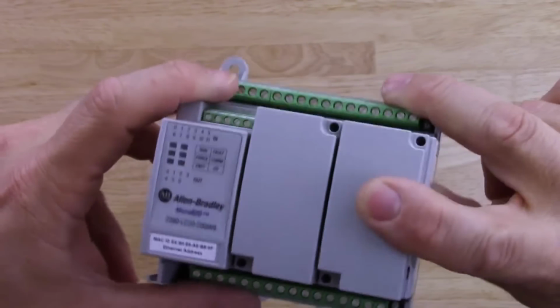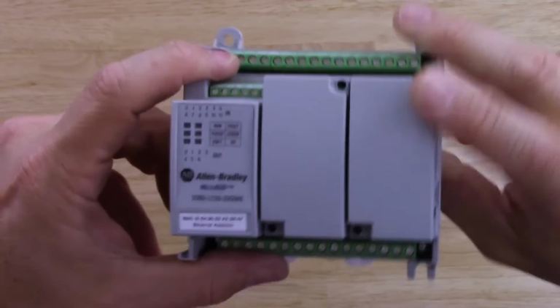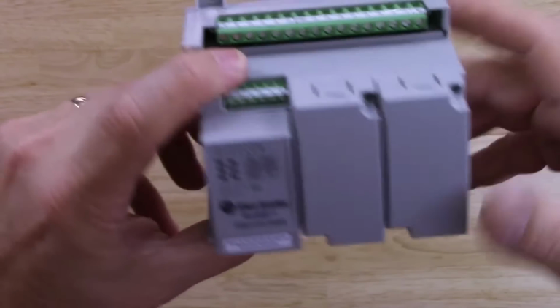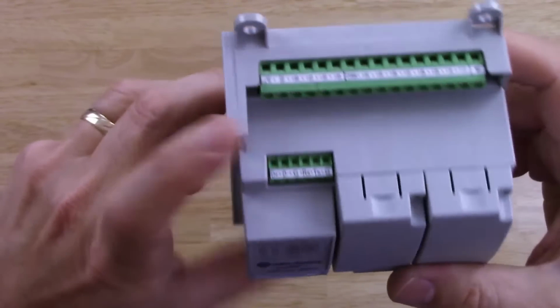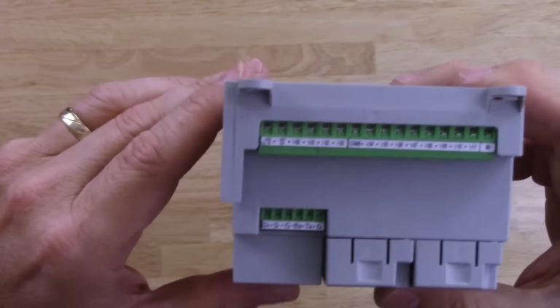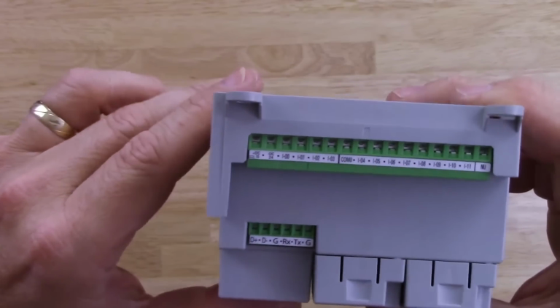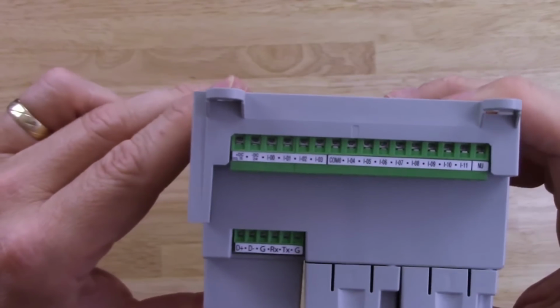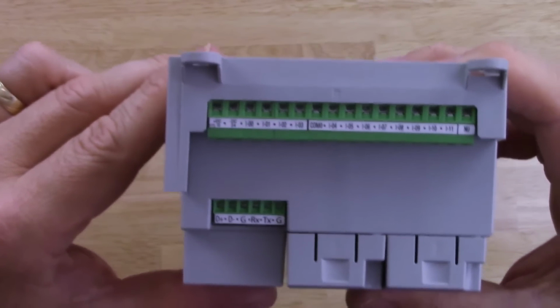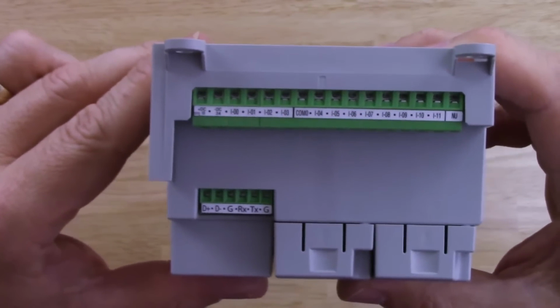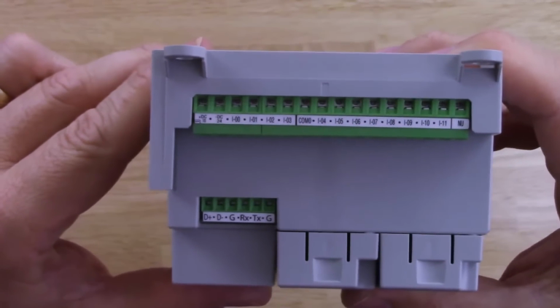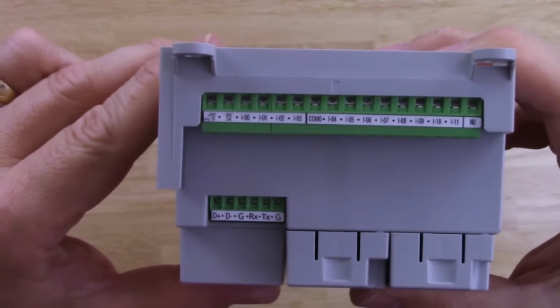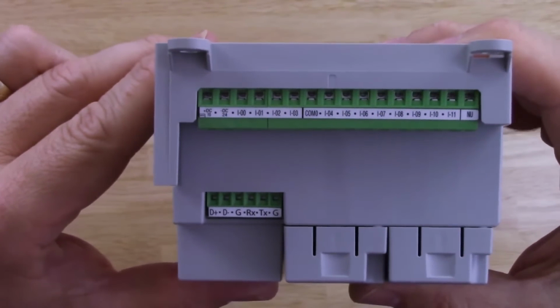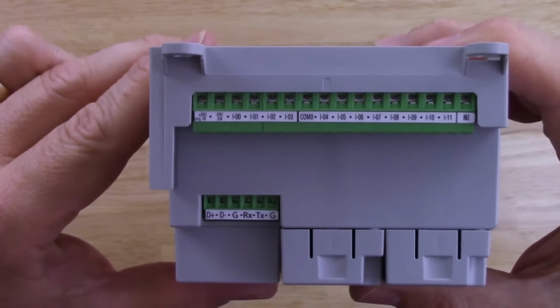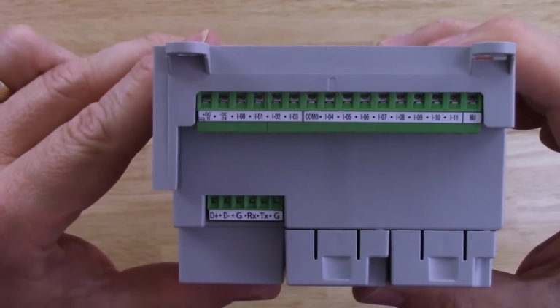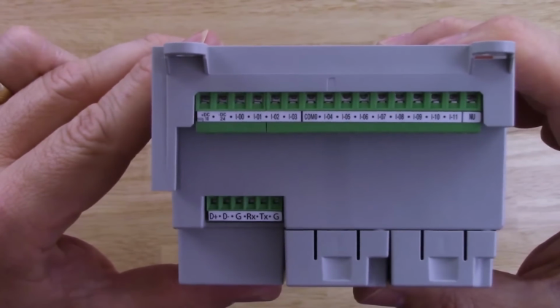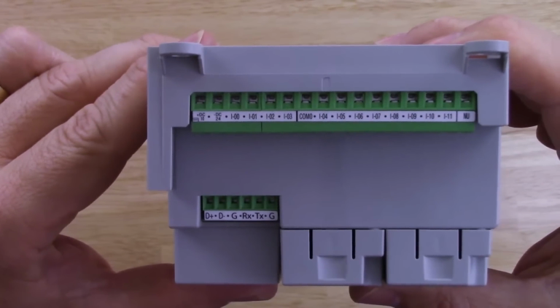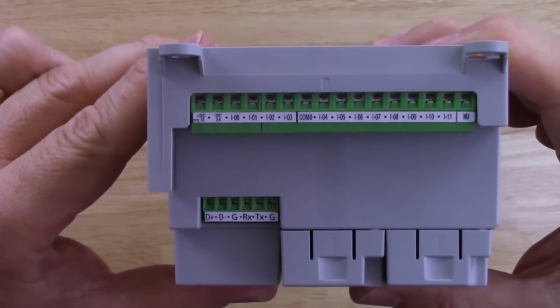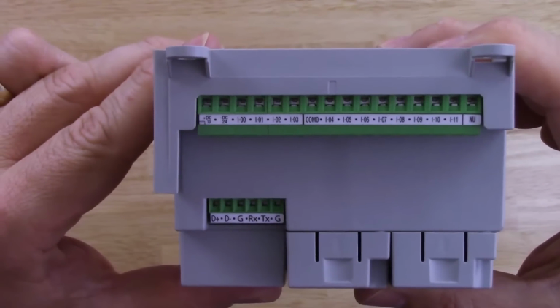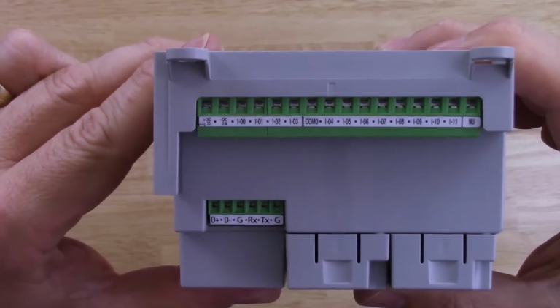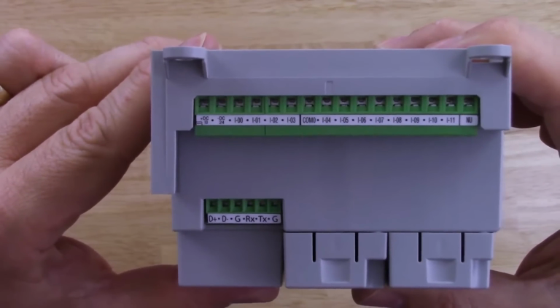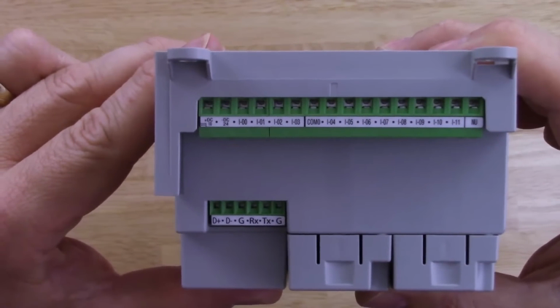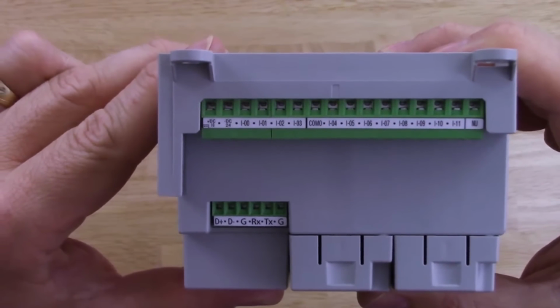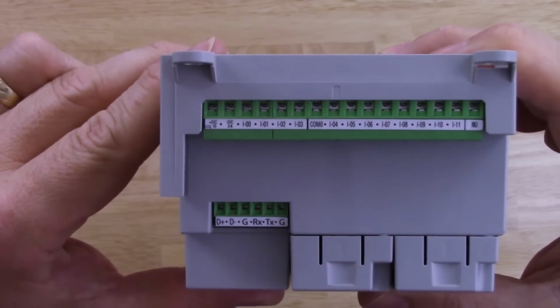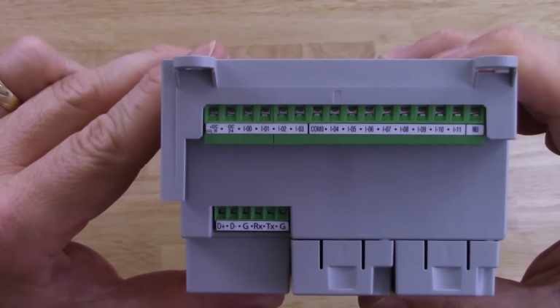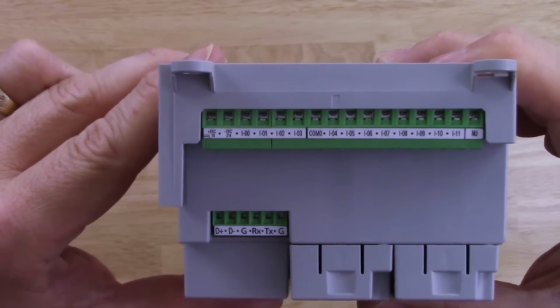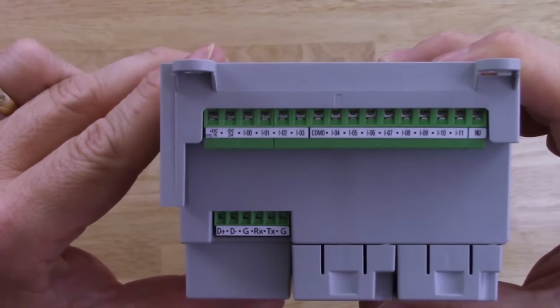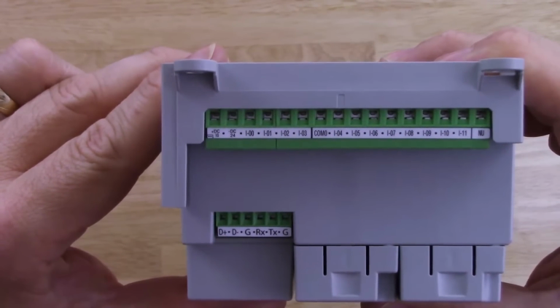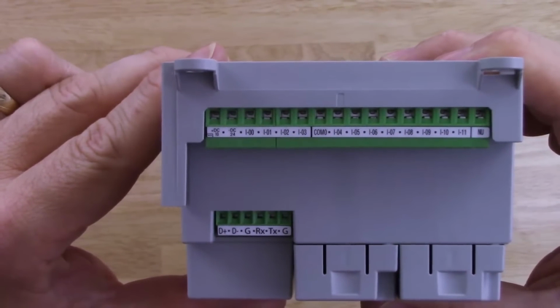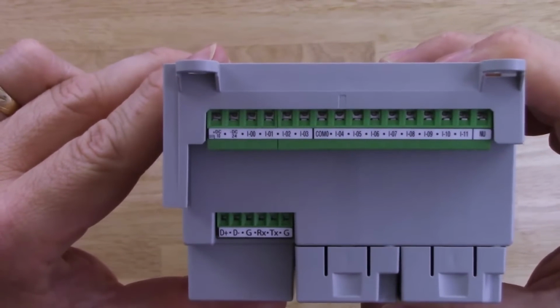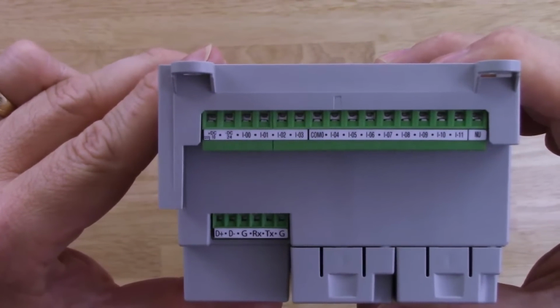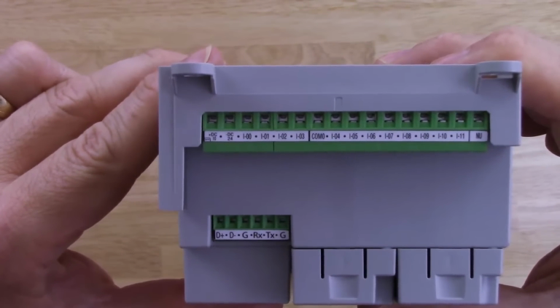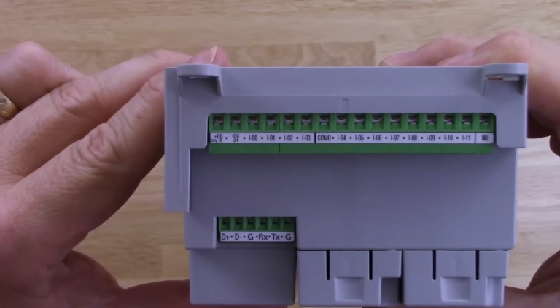Let's go take a look at the top. There's our upper terminal block and our RS-232 and RS-485 terminal block as well.